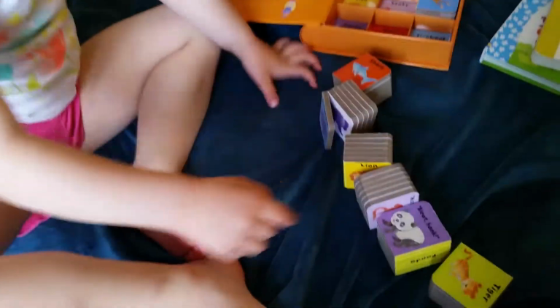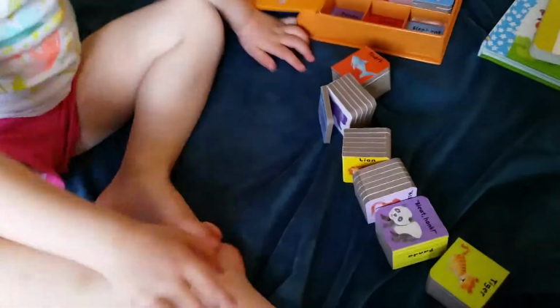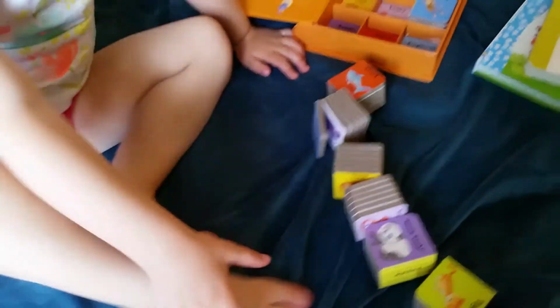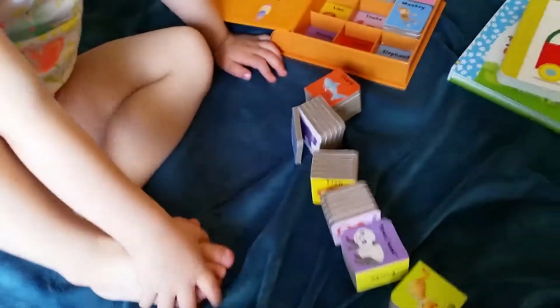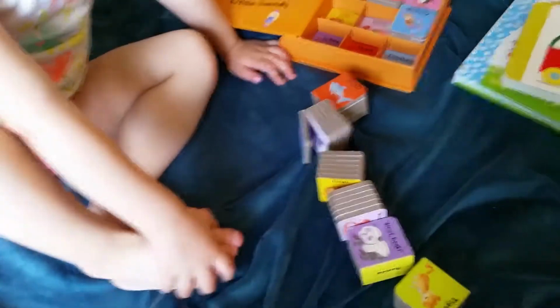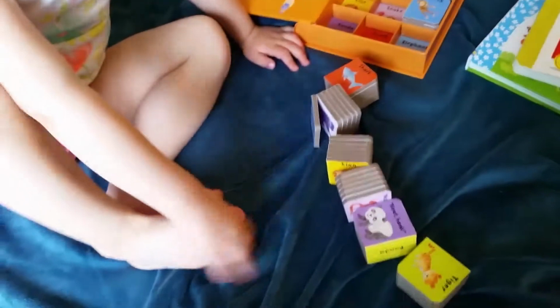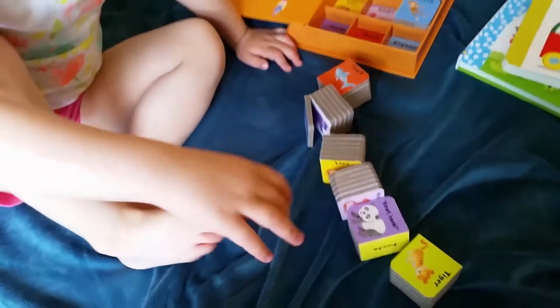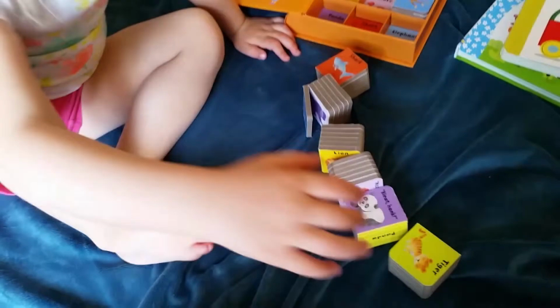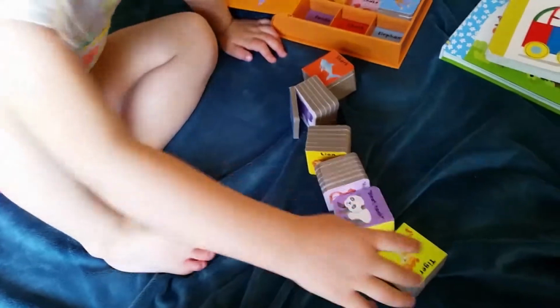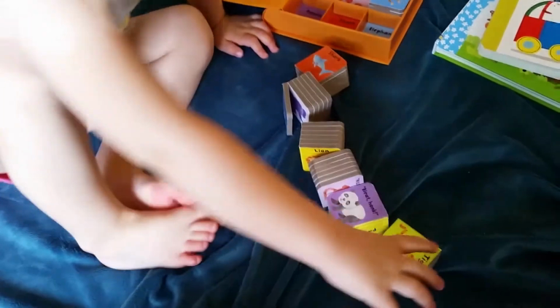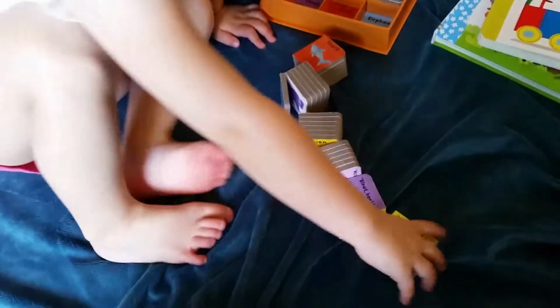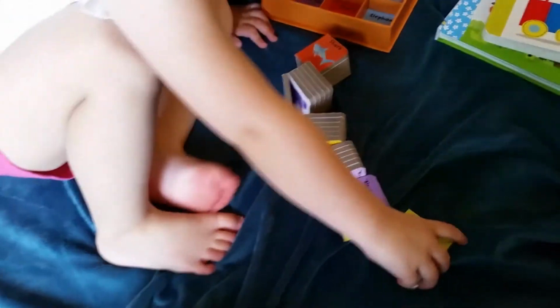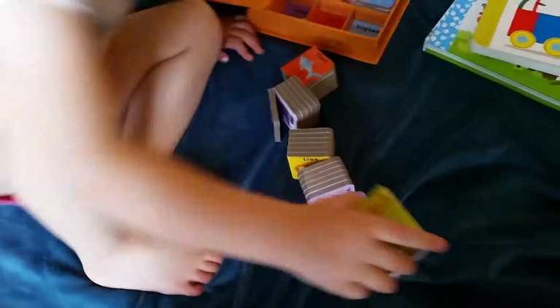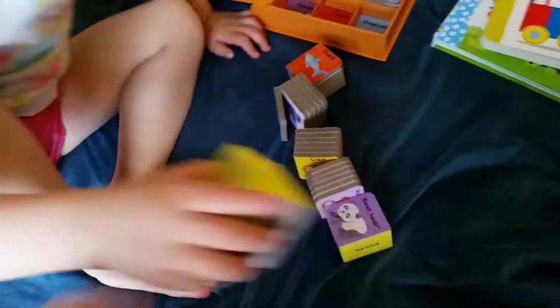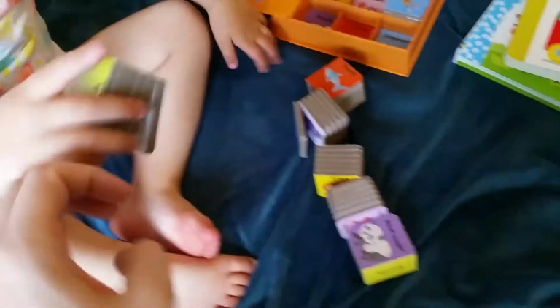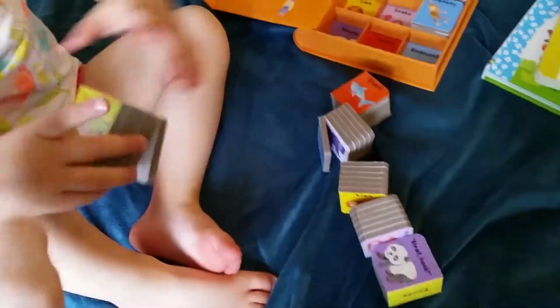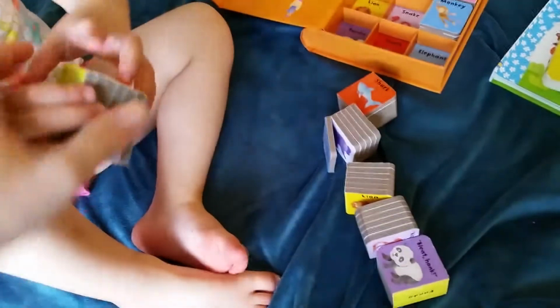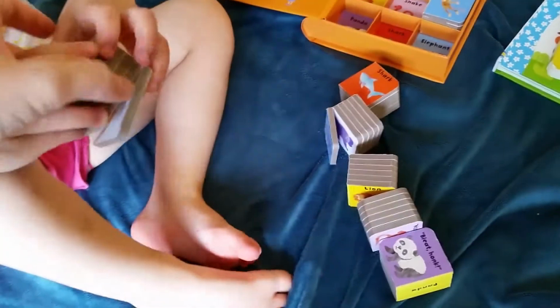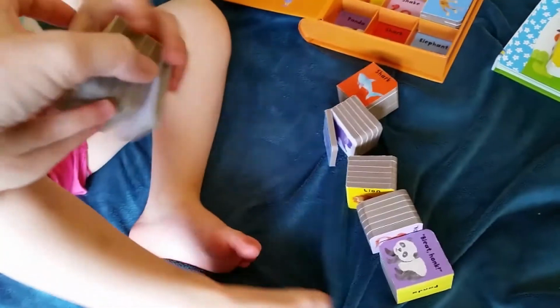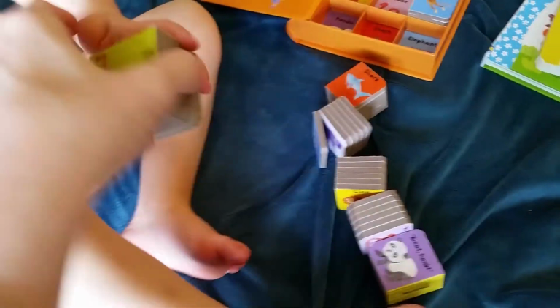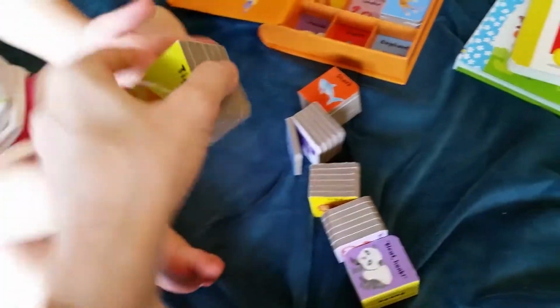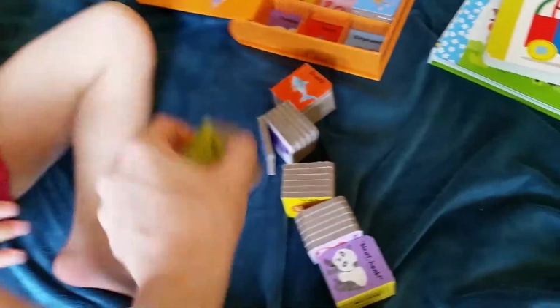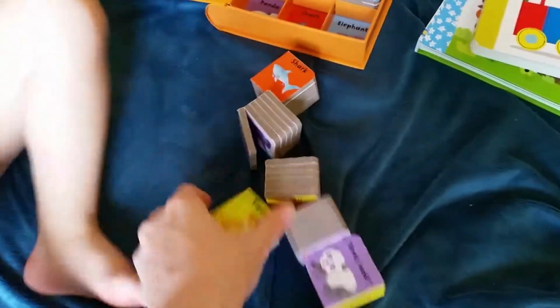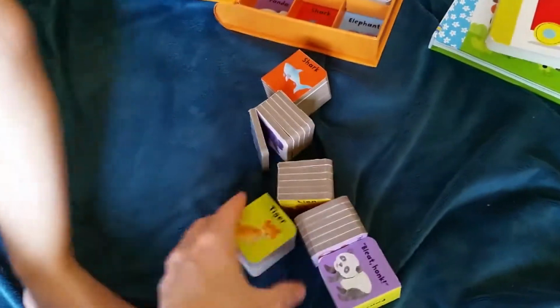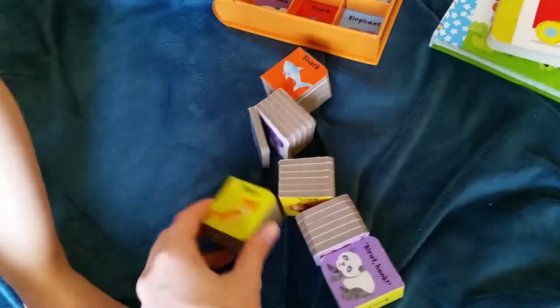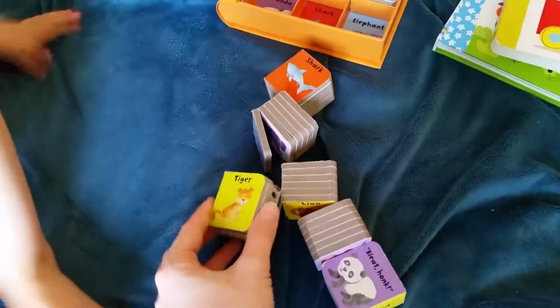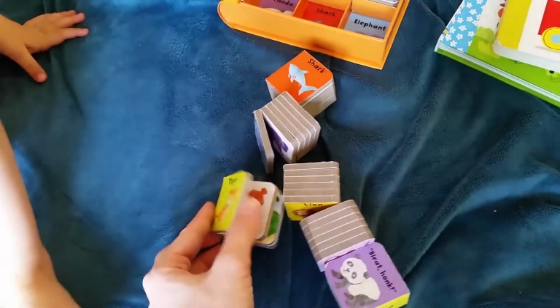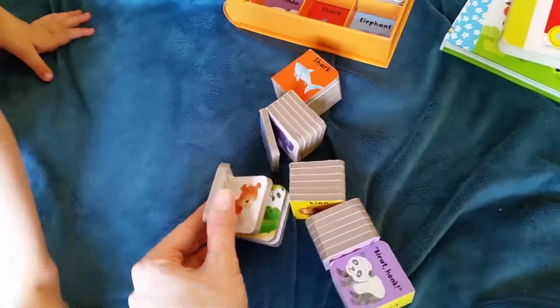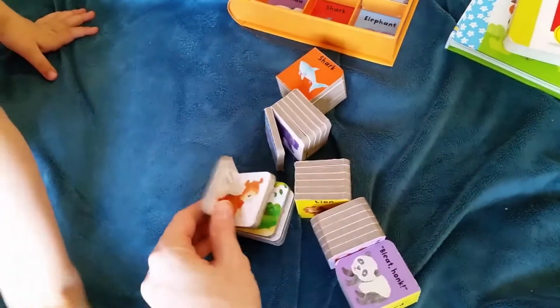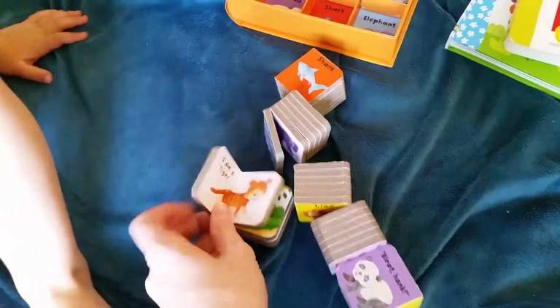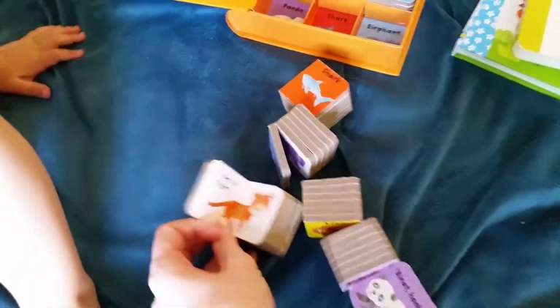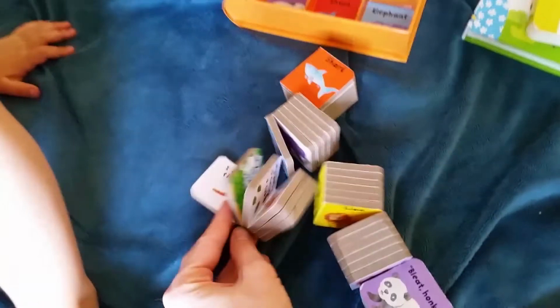Which one do you want to show? Tiger! Let's take a look at tiger. These are really big chunky board books.